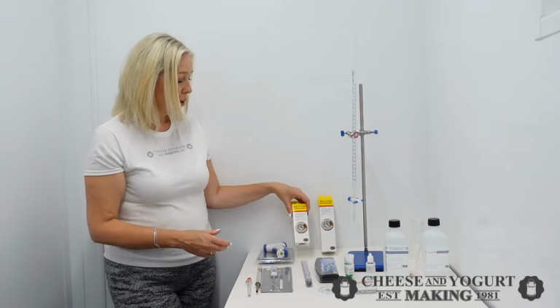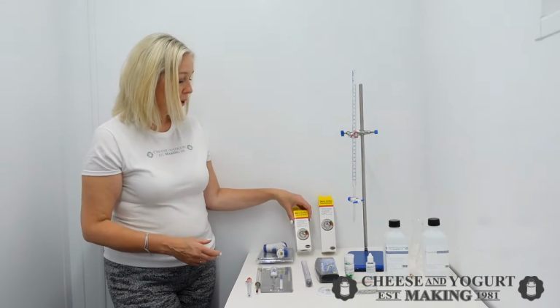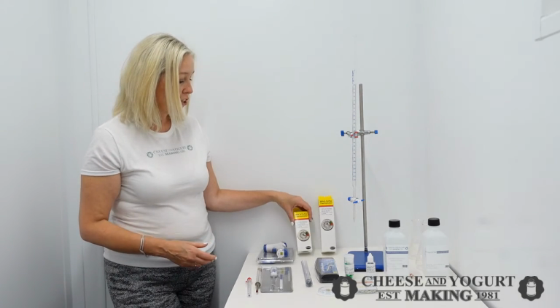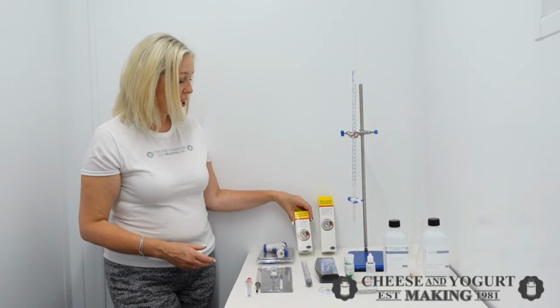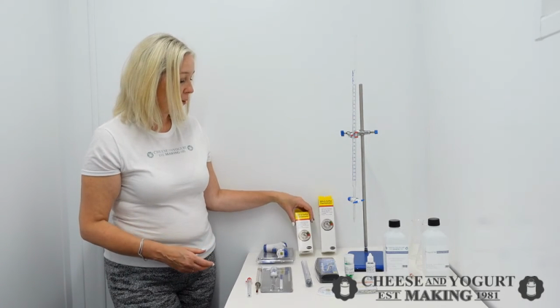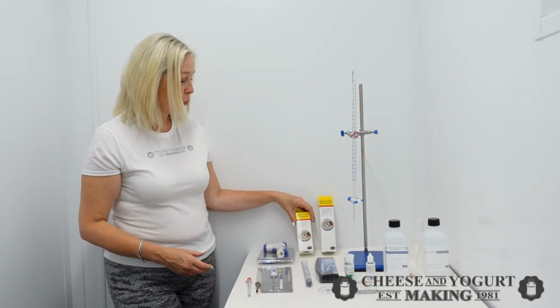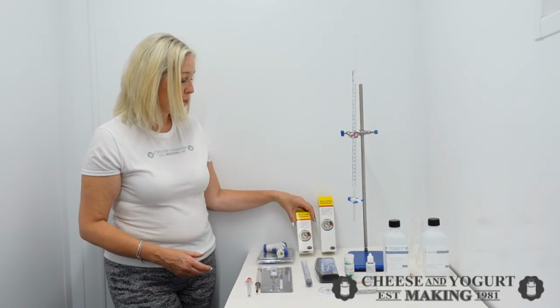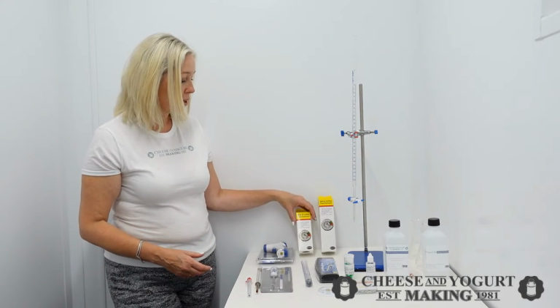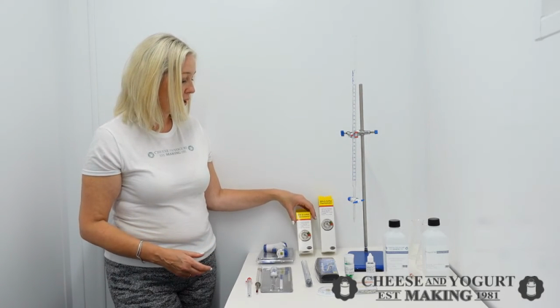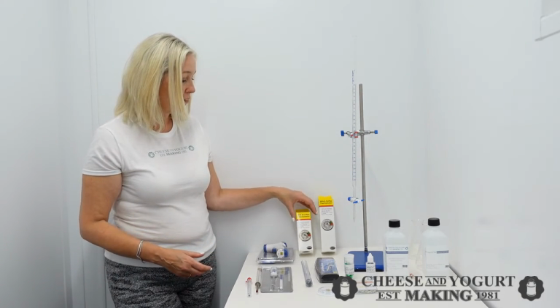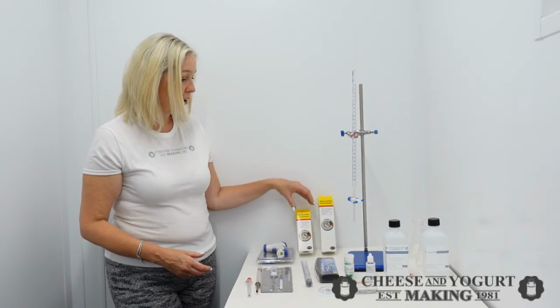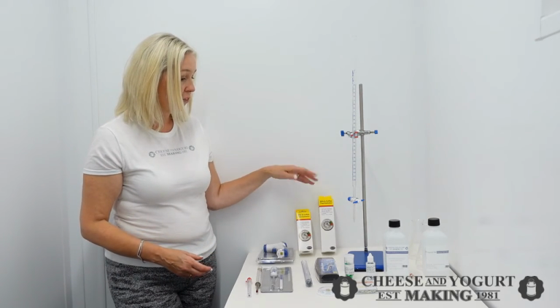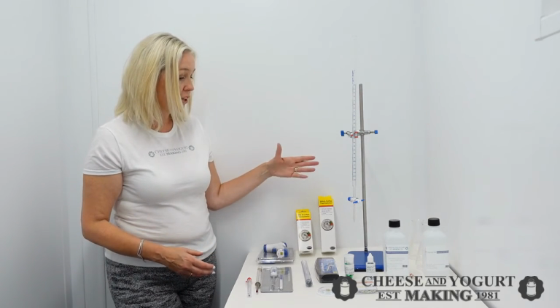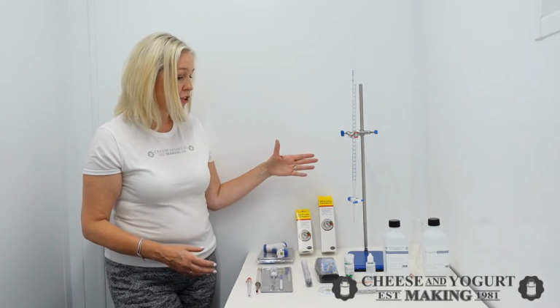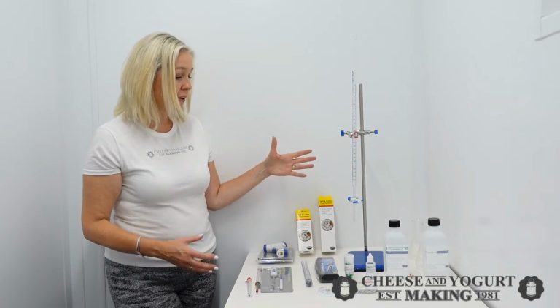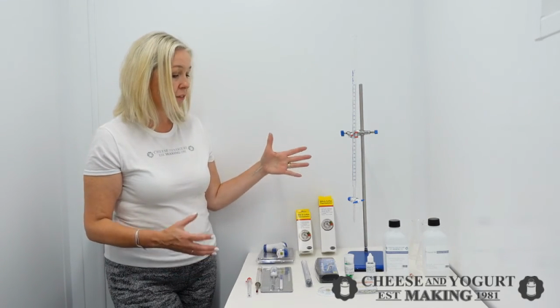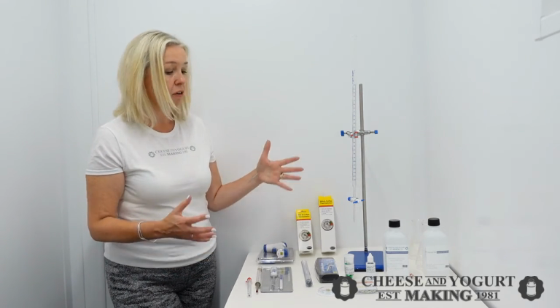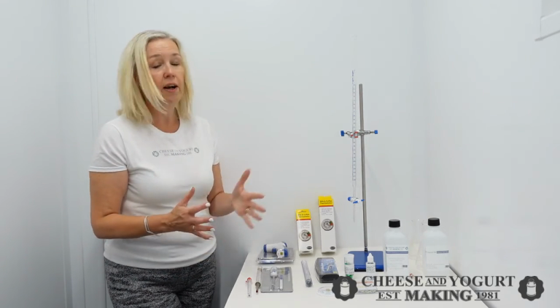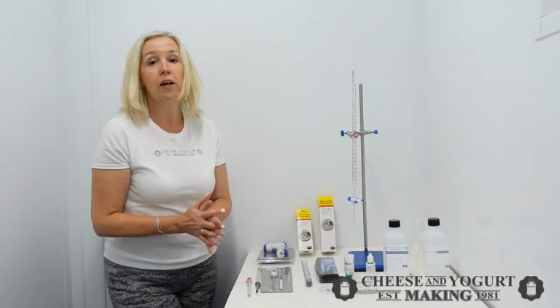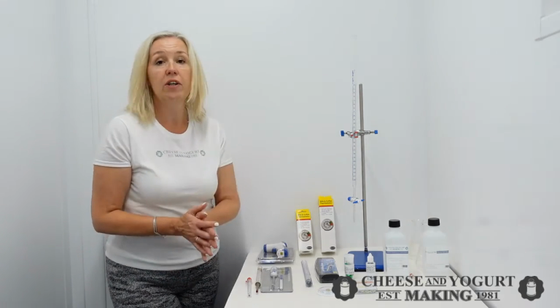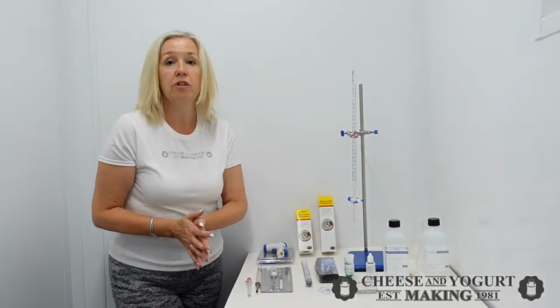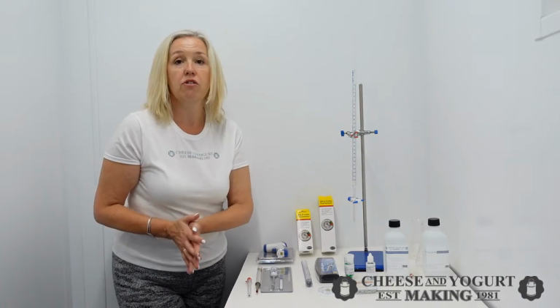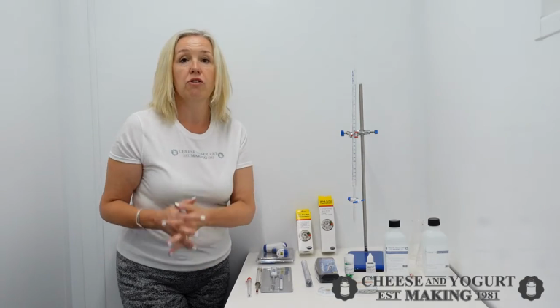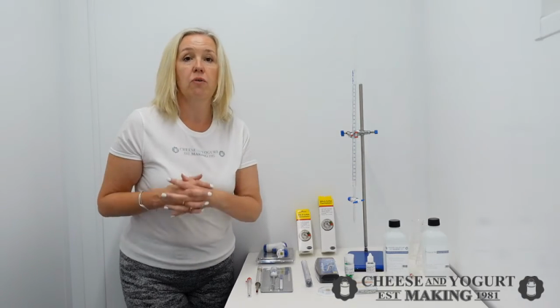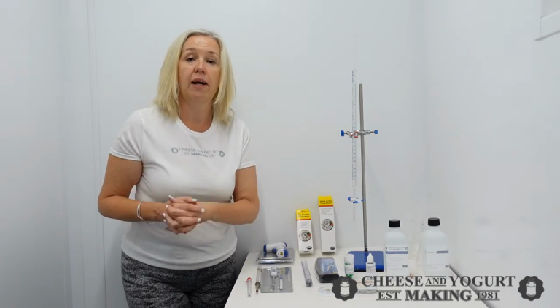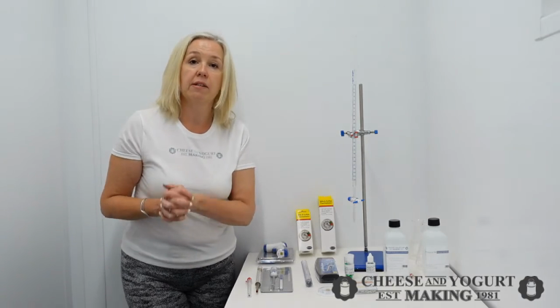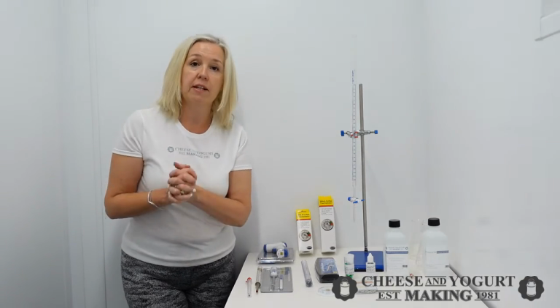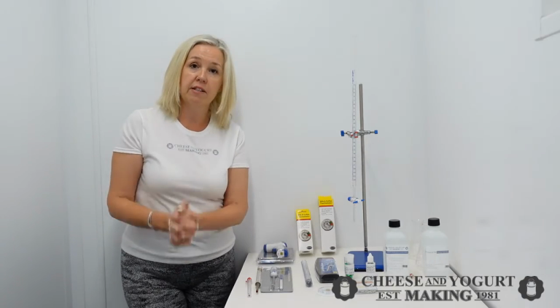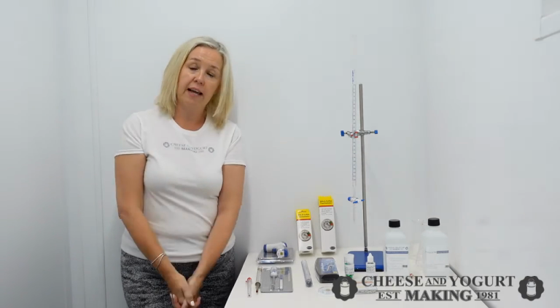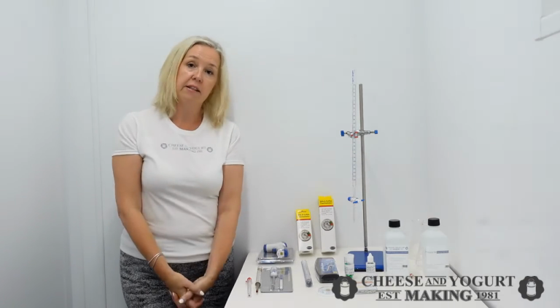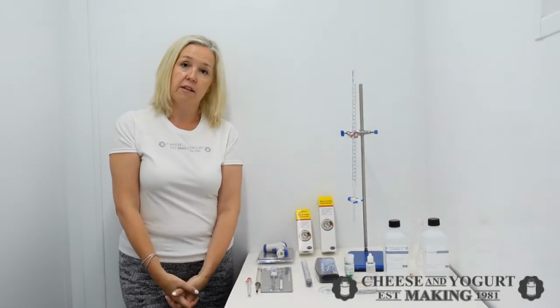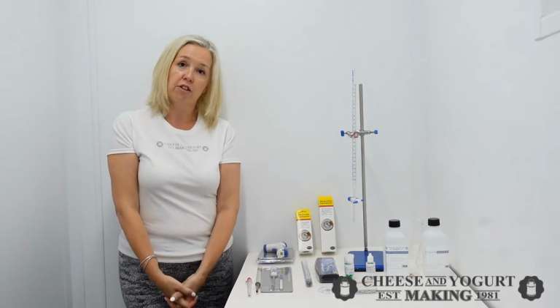Please check out the website for our full range, and if you've got any questions, do not hesitate to get in touch.